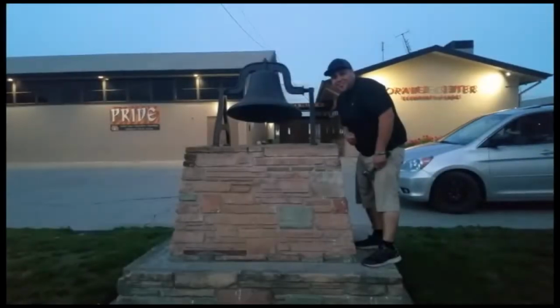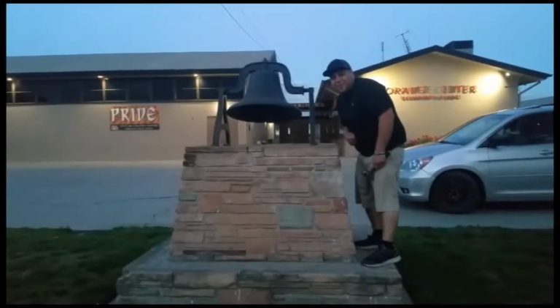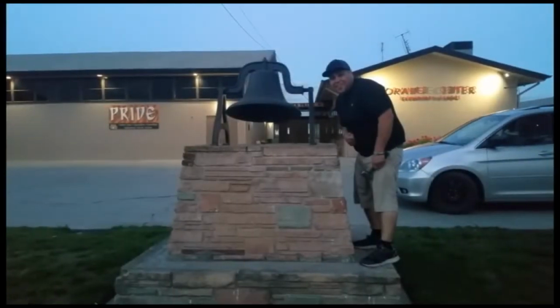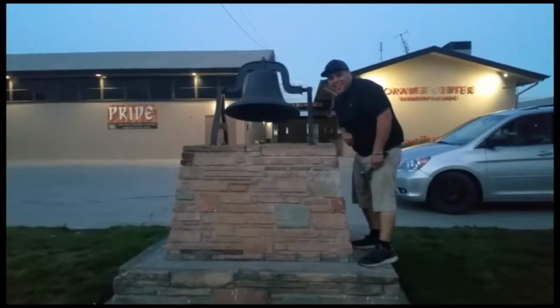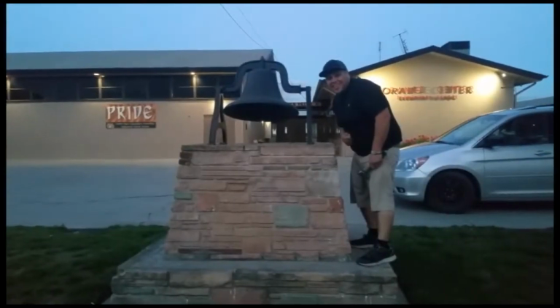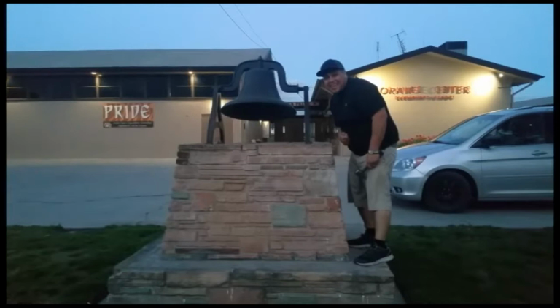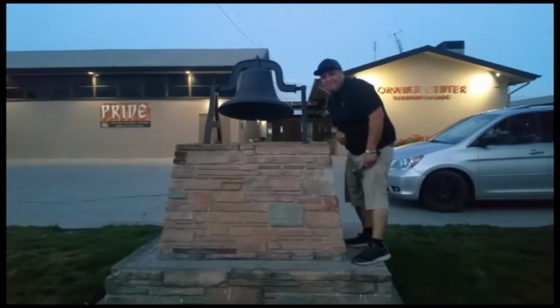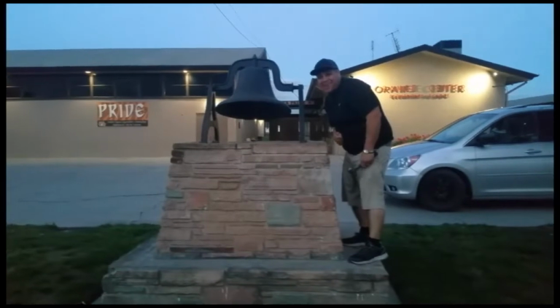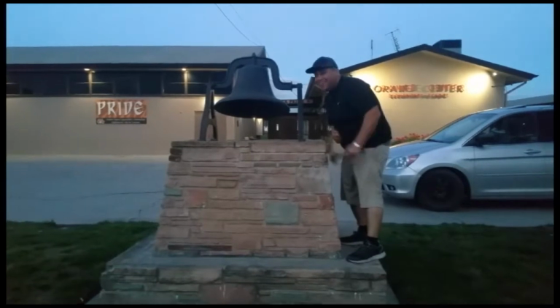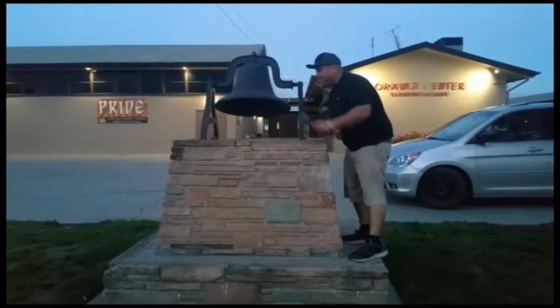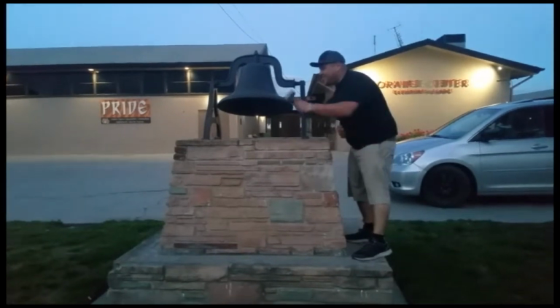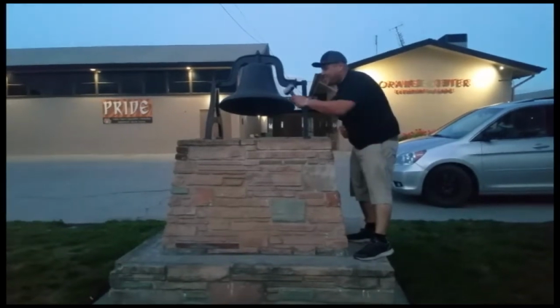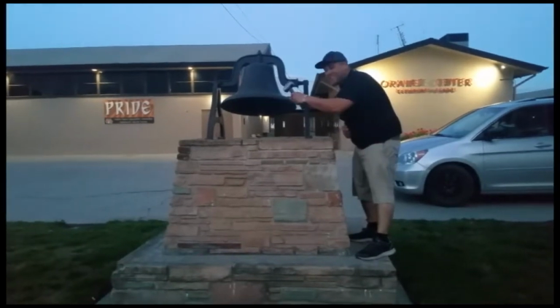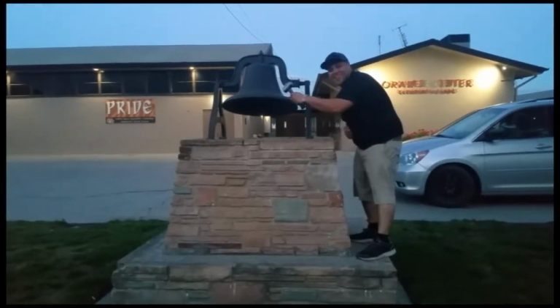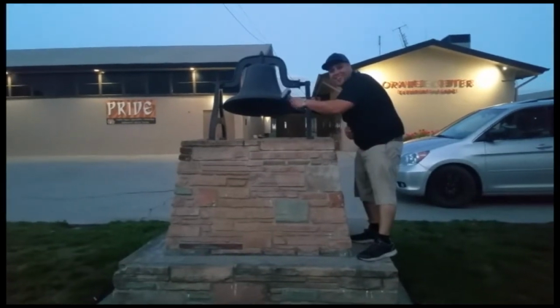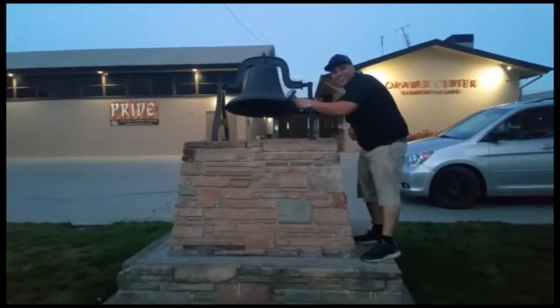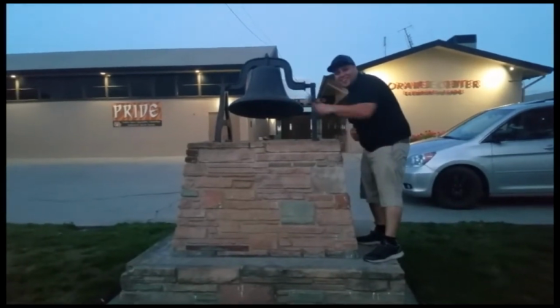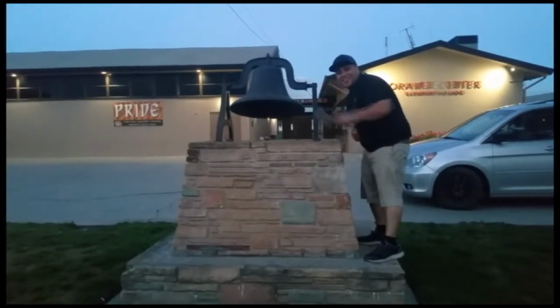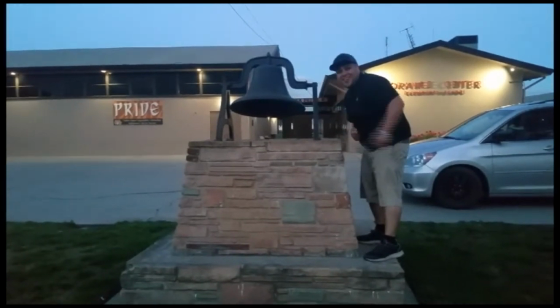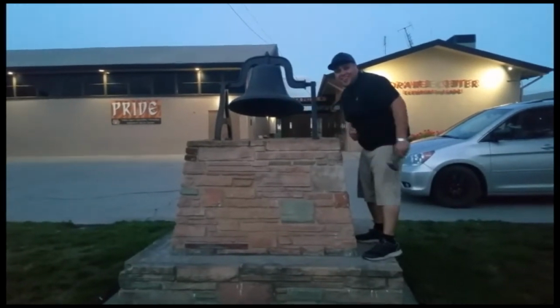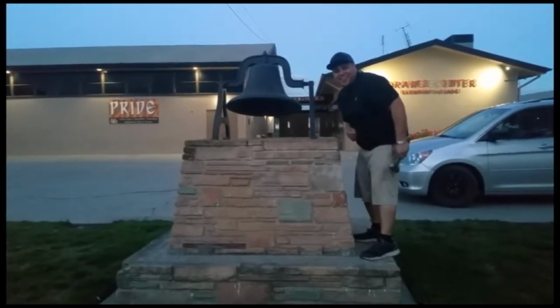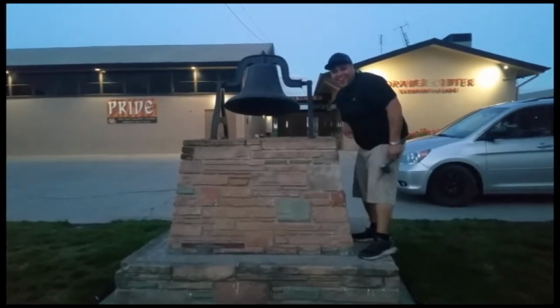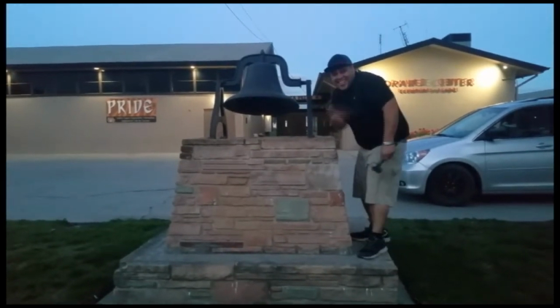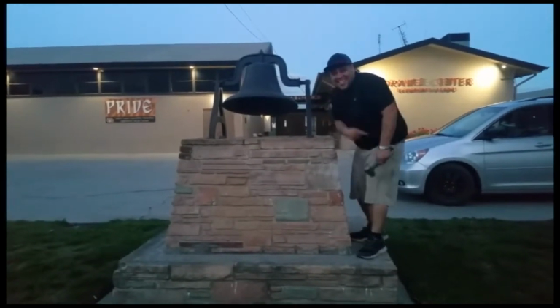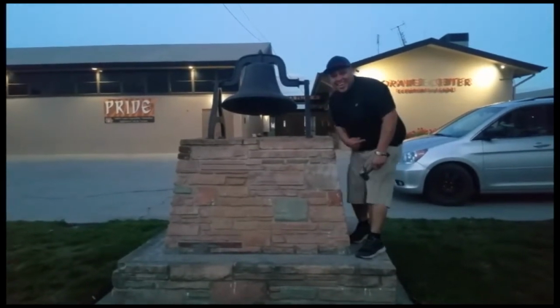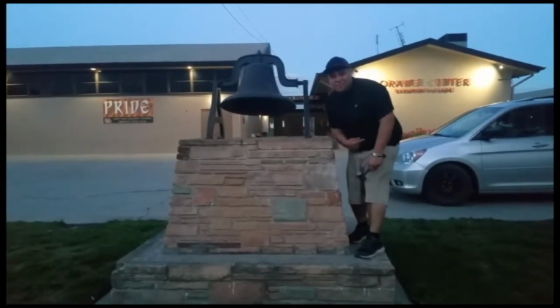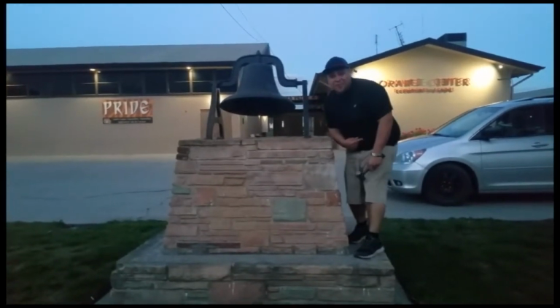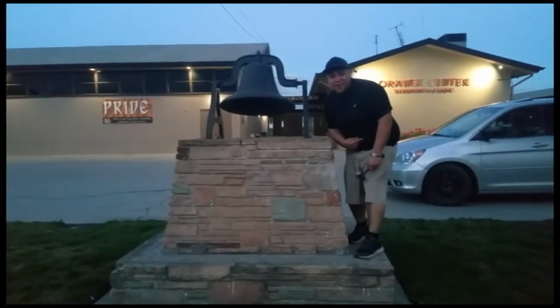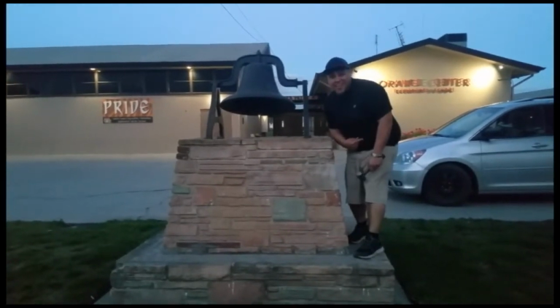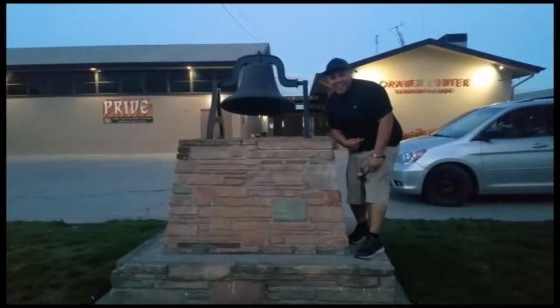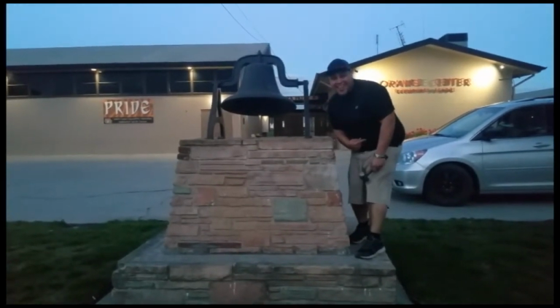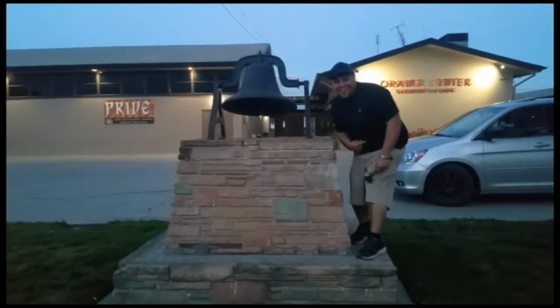Don't forget to hit that bell. Alright, let's get out of here before we get kicked out.